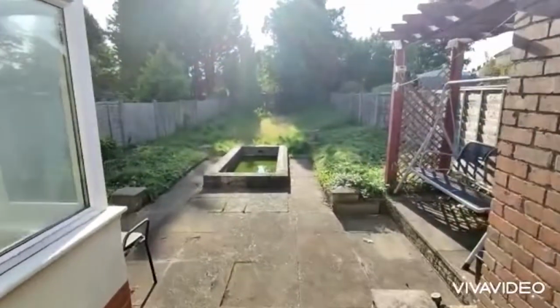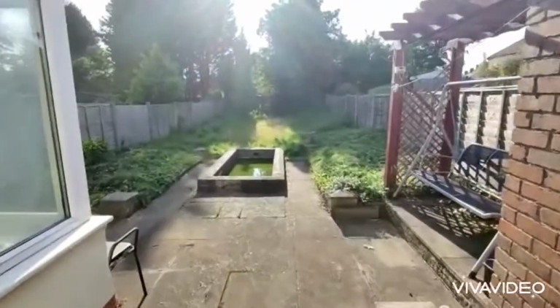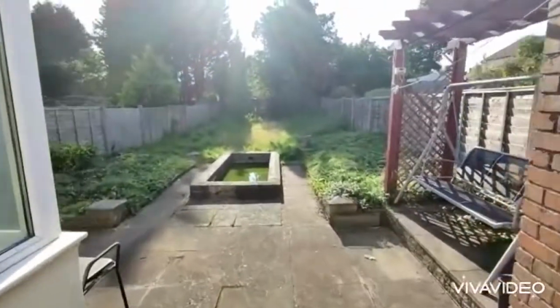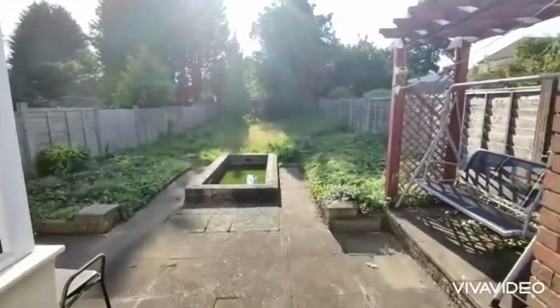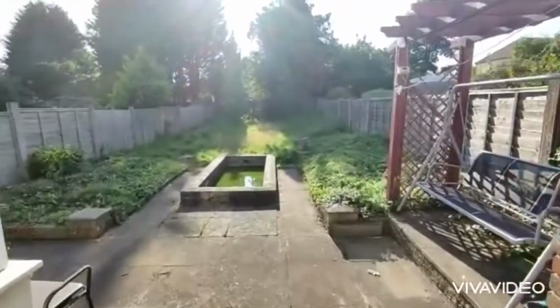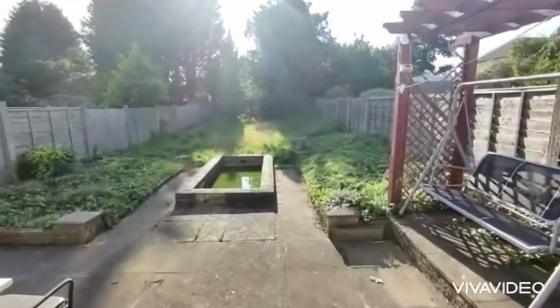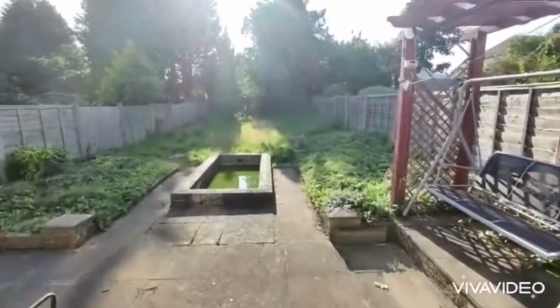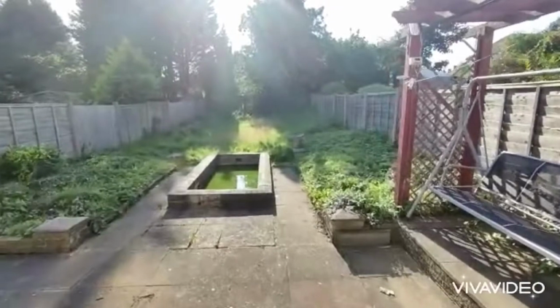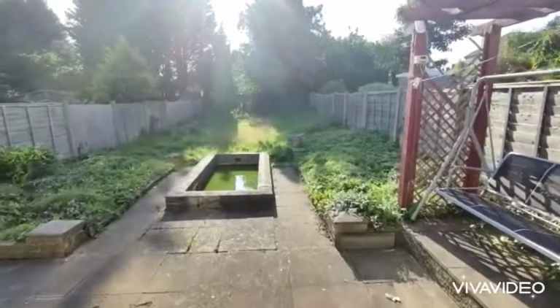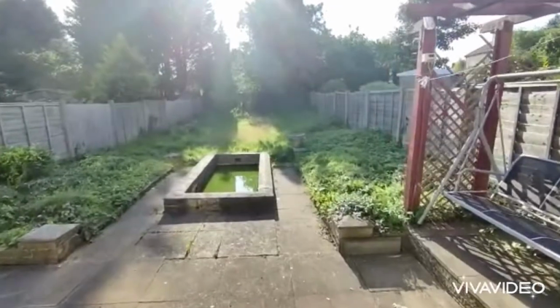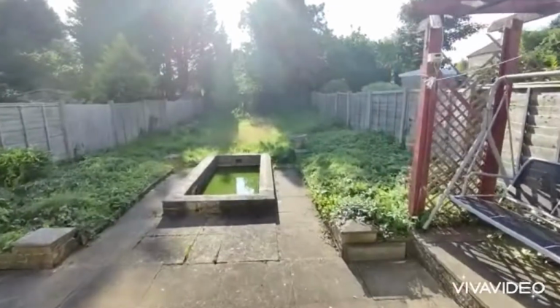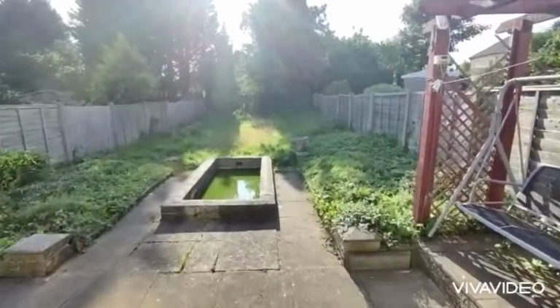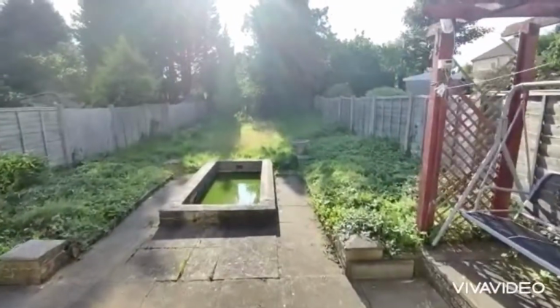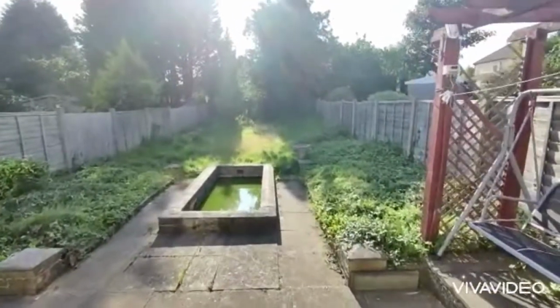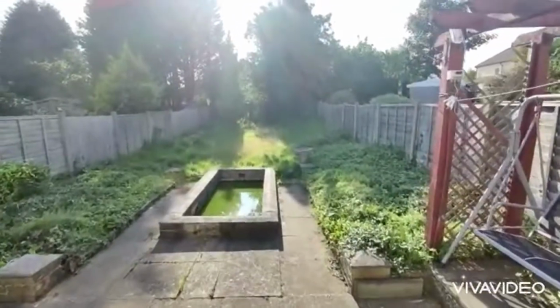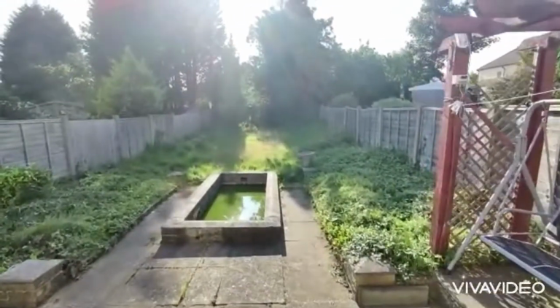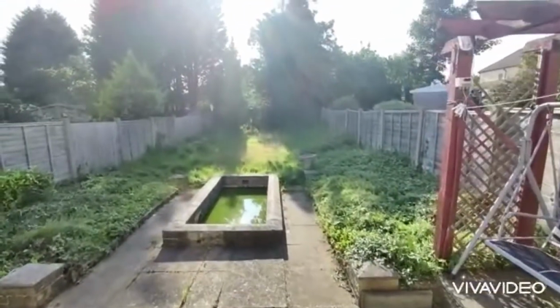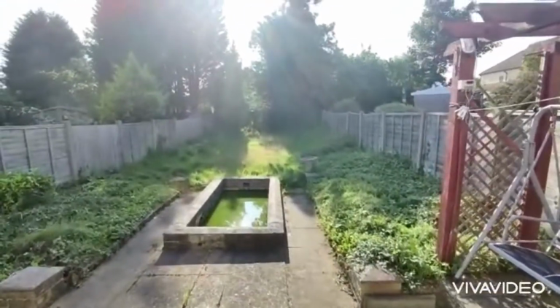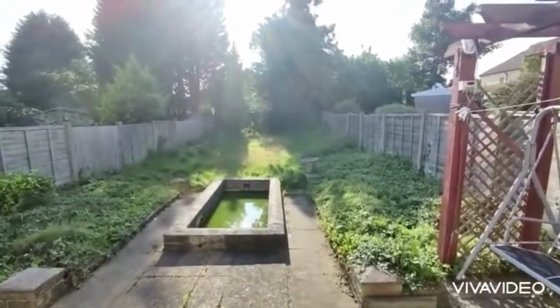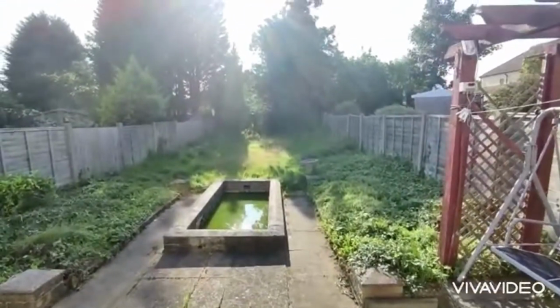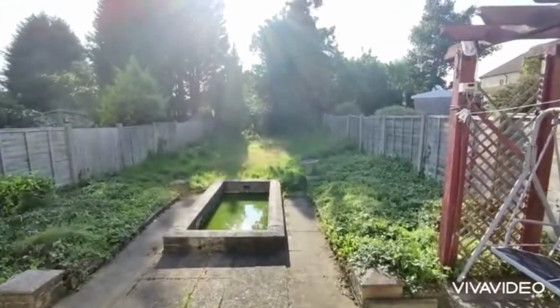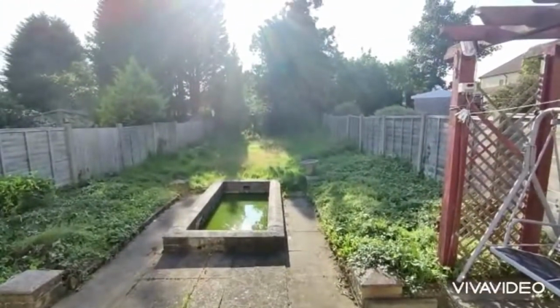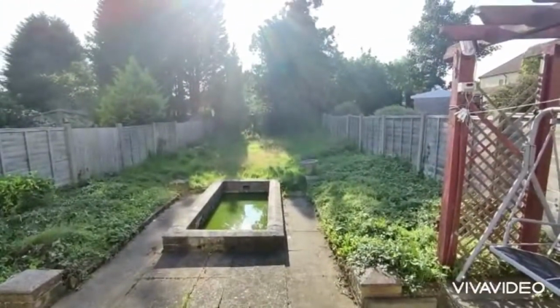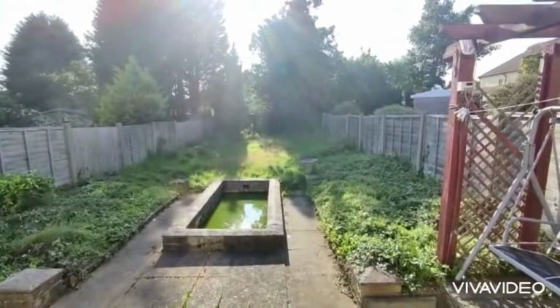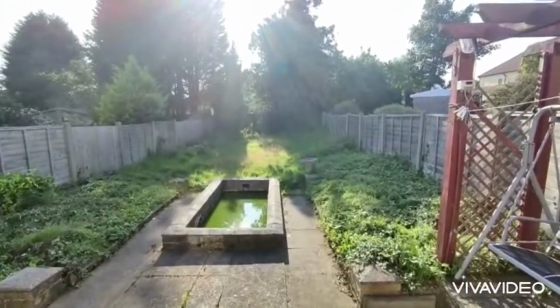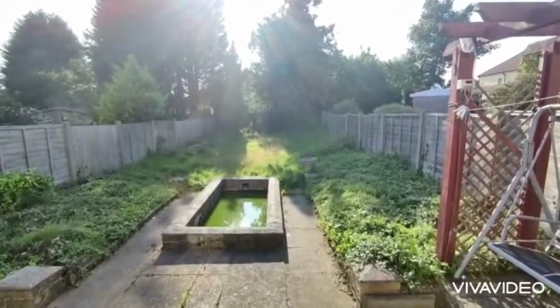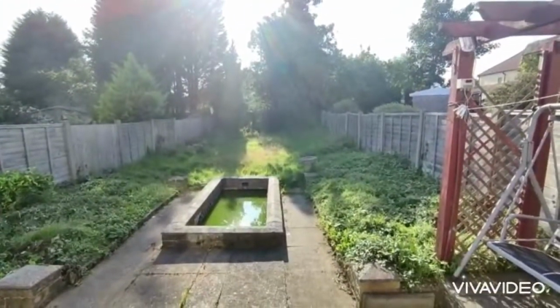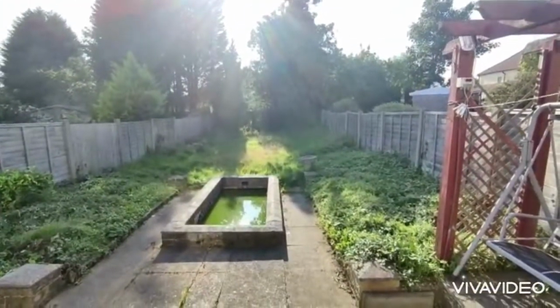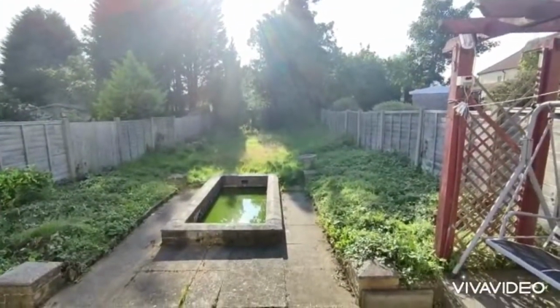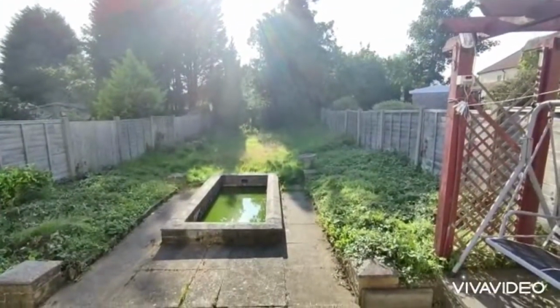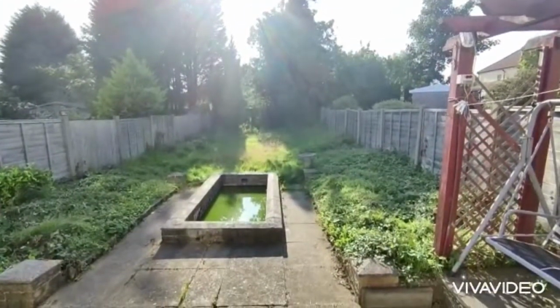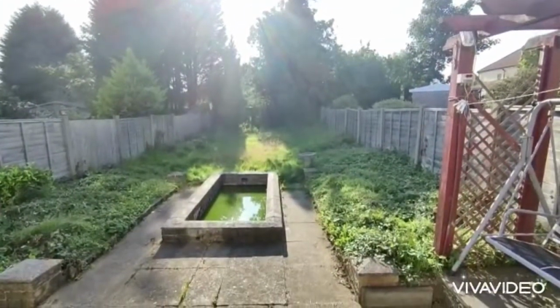A lovely feature of the property is the nice big garden at the rear.